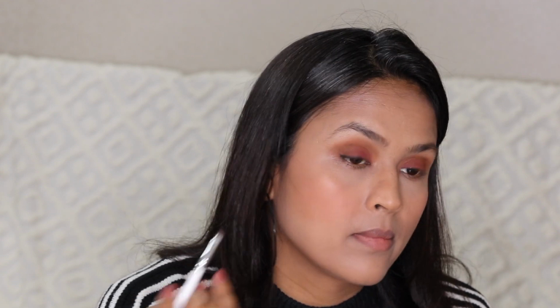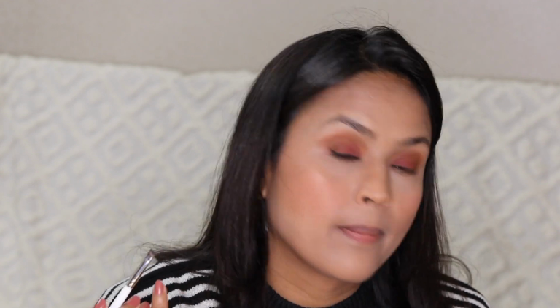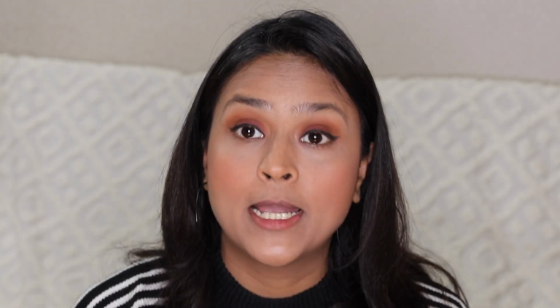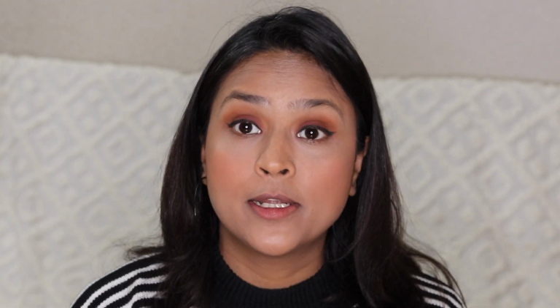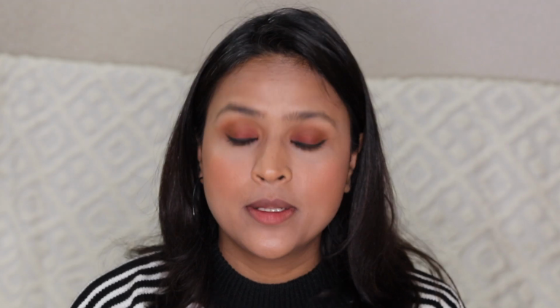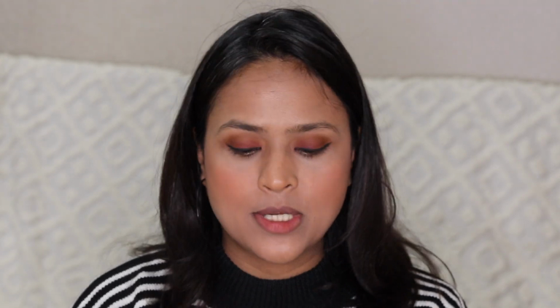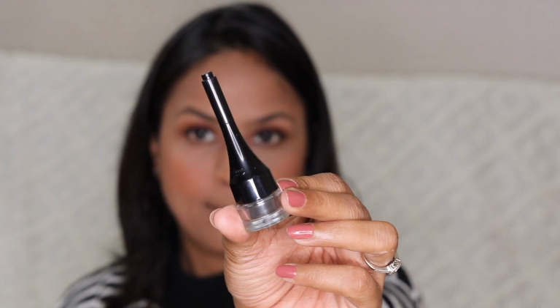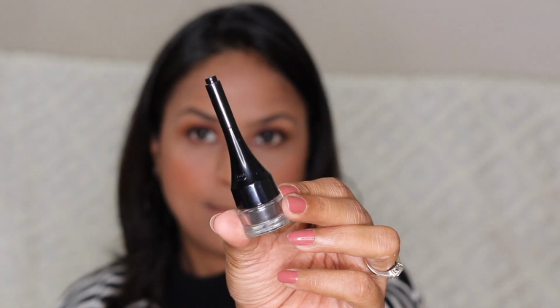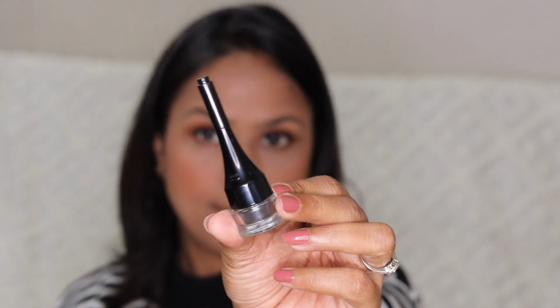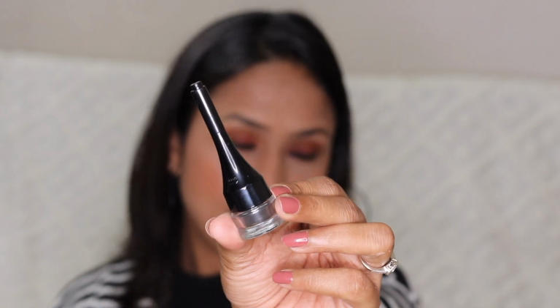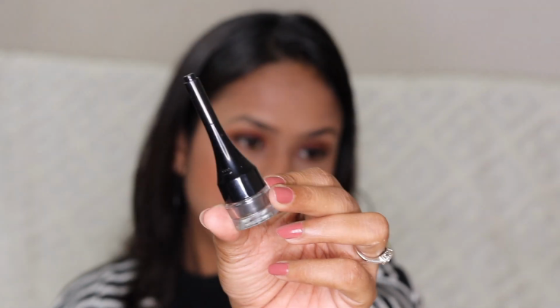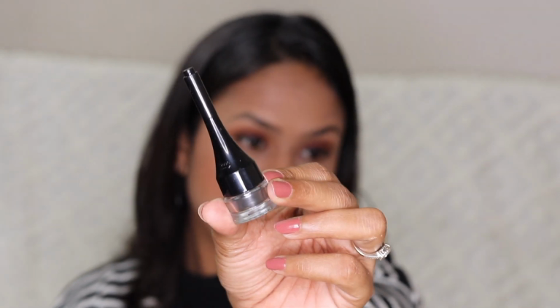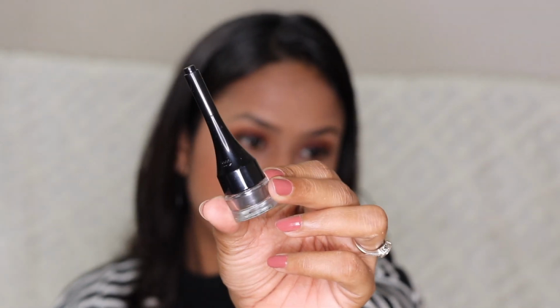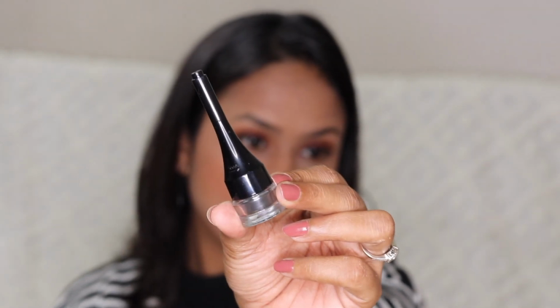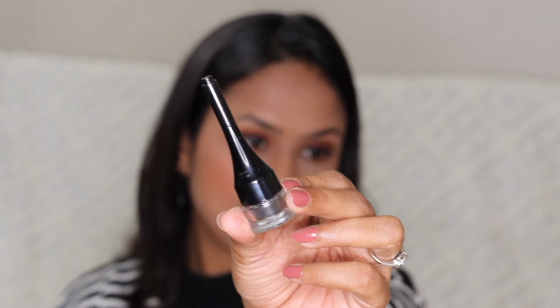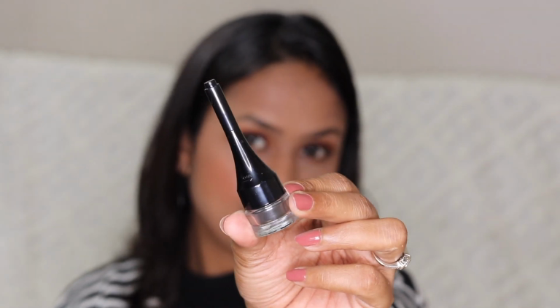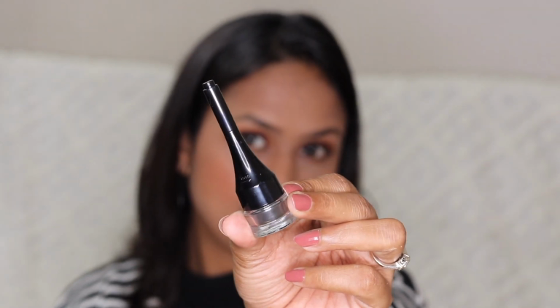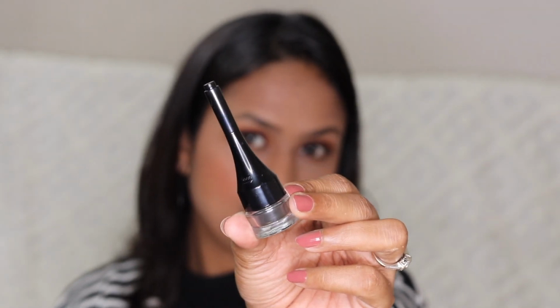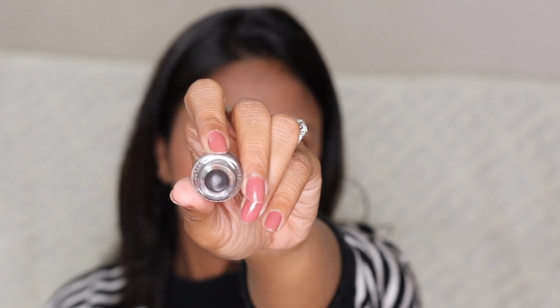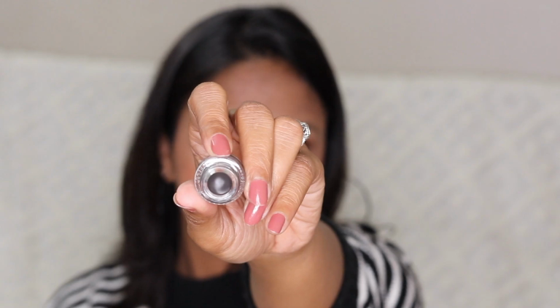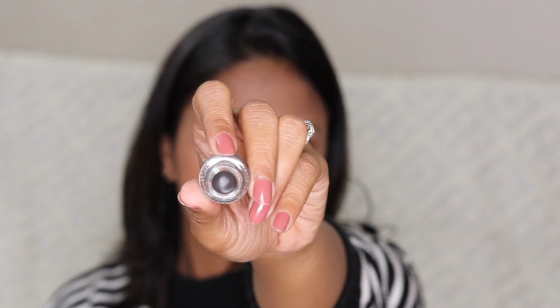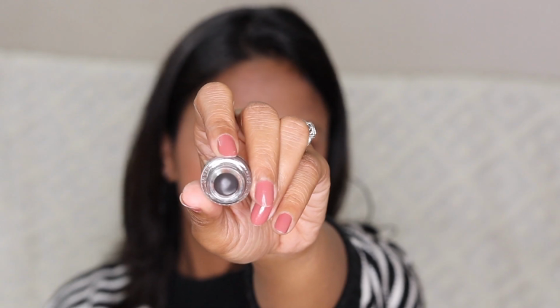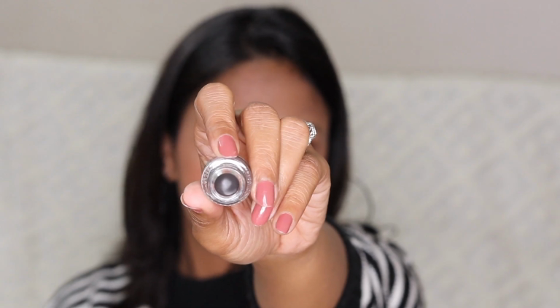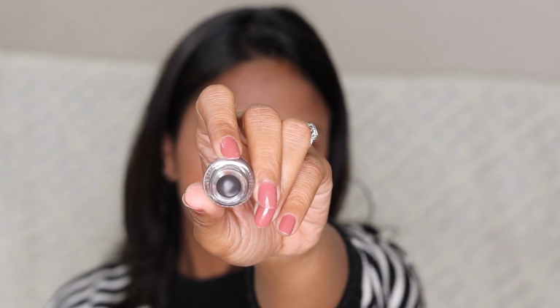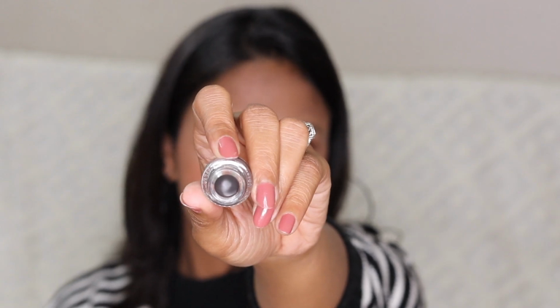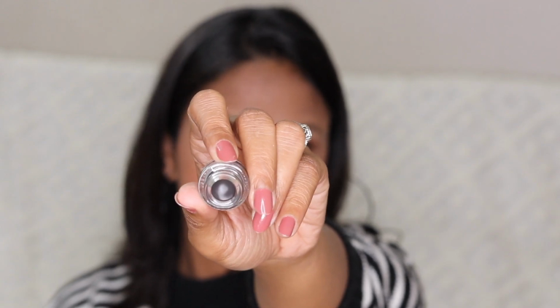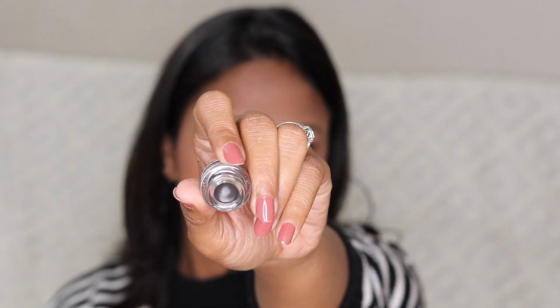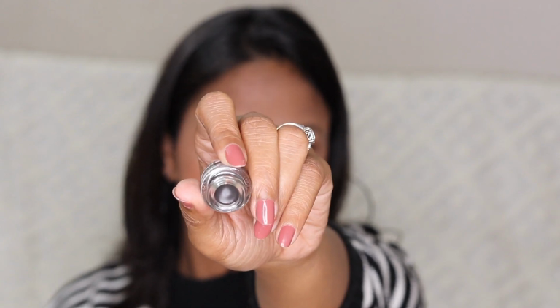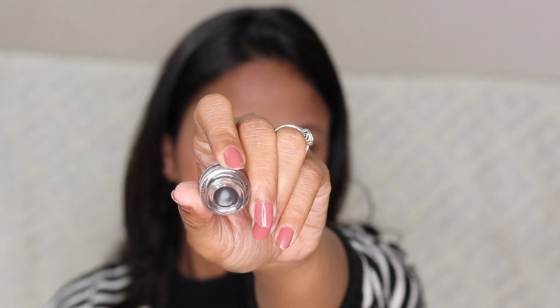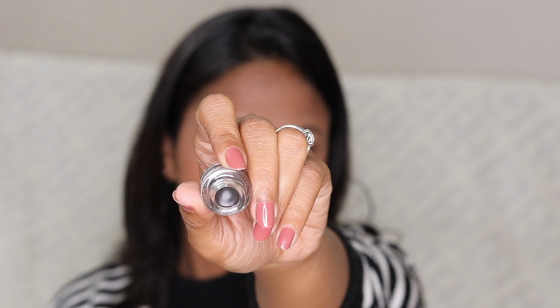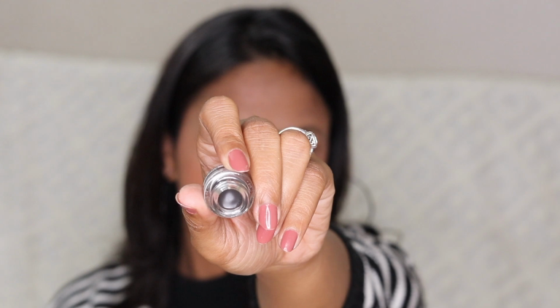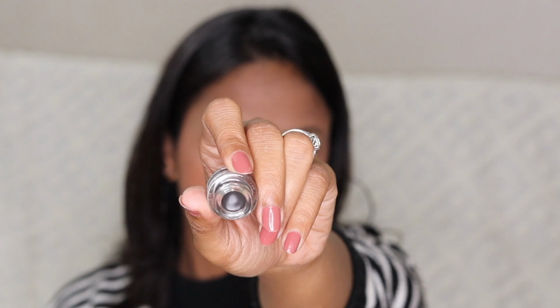My eyeliner is done. Next I'm going to use the brow pomade in the shade Espresso from Wet and Wild — this is a new product.